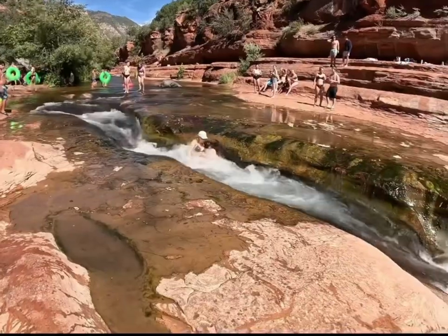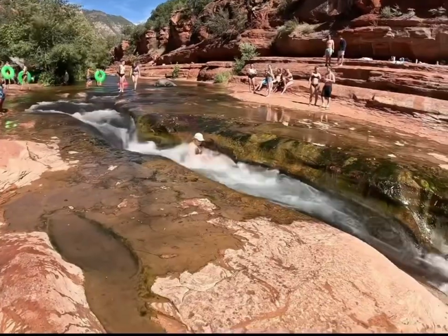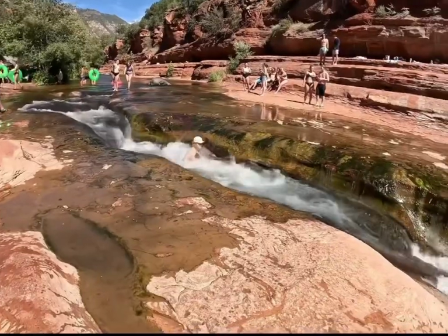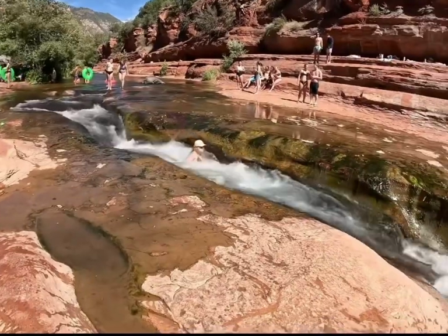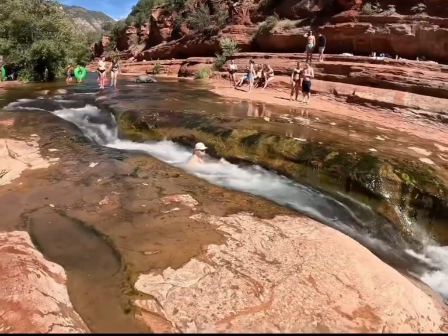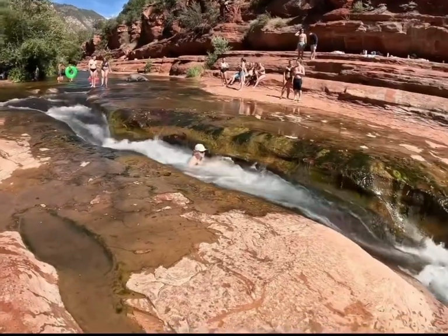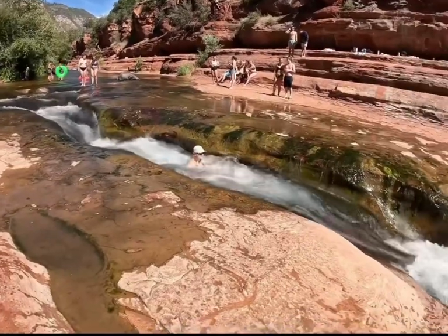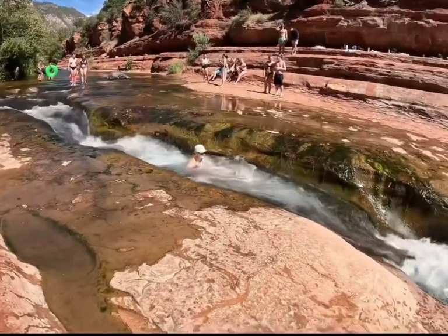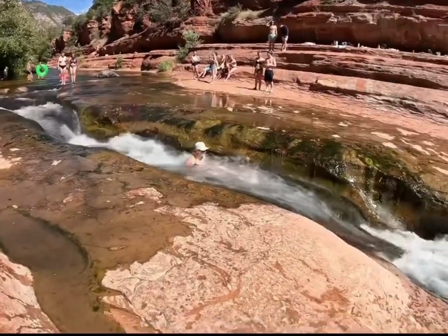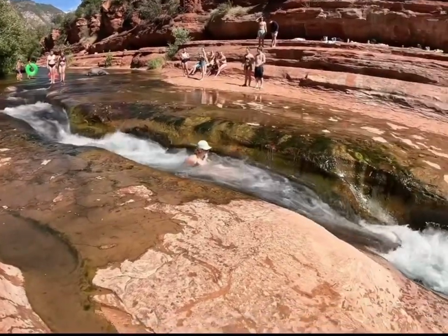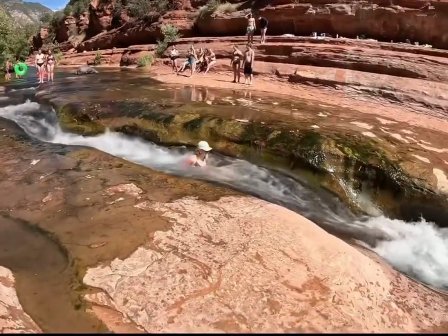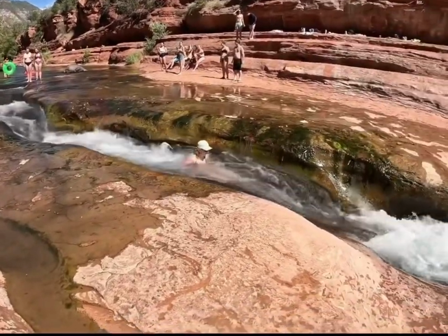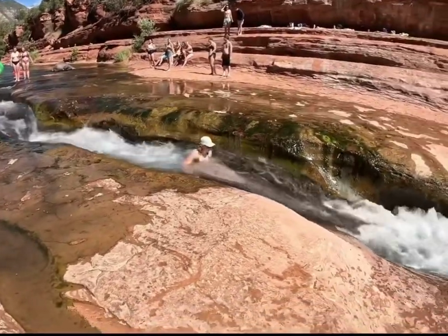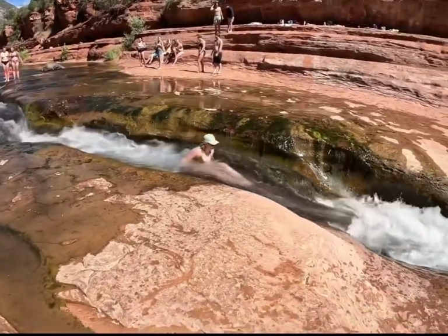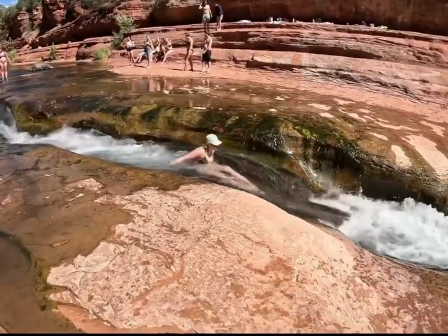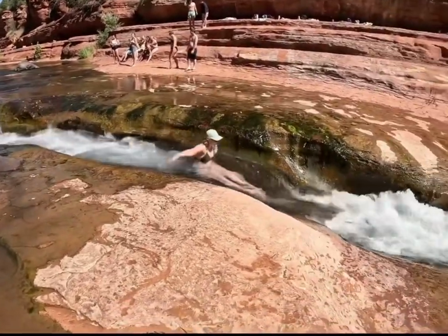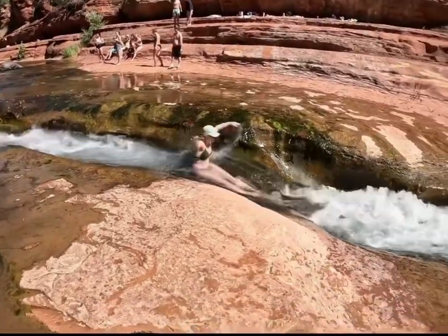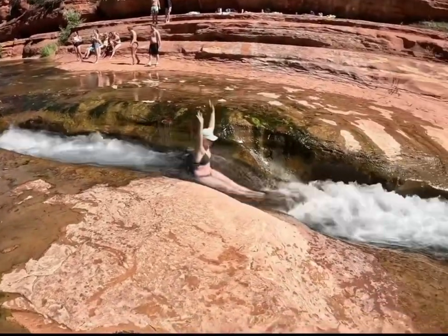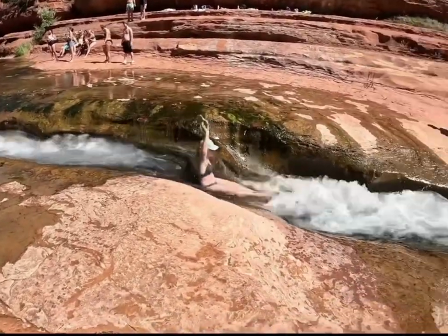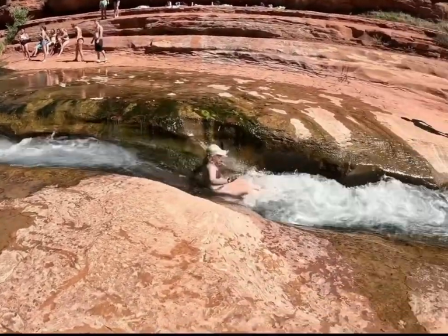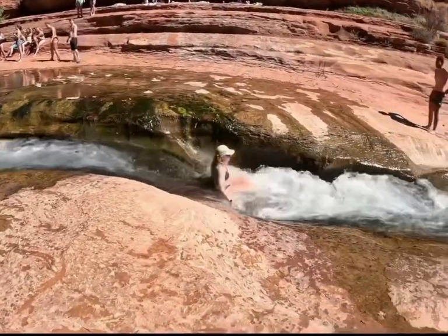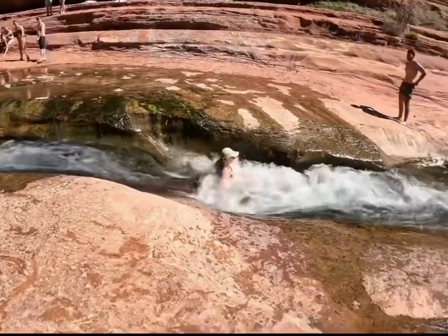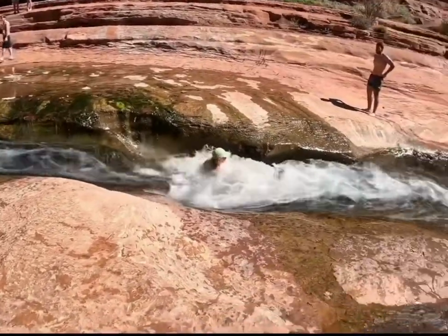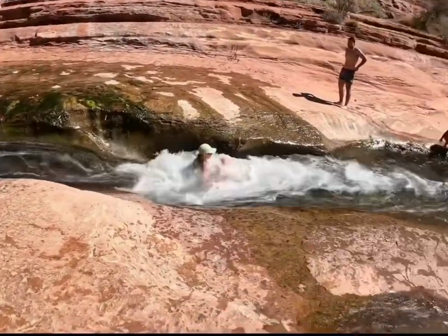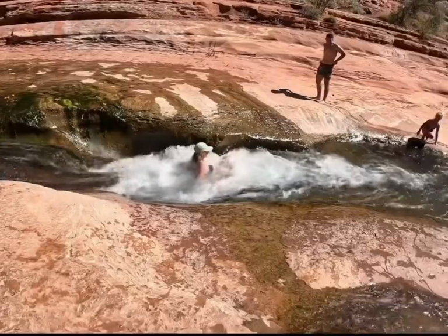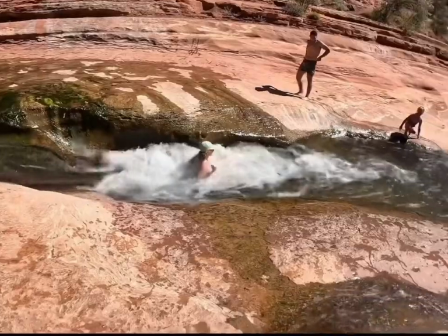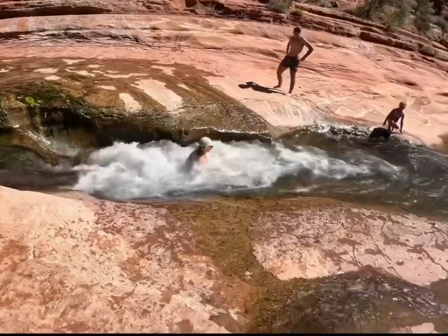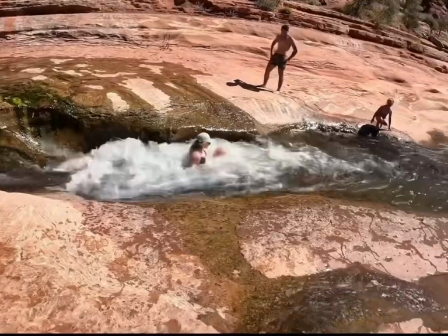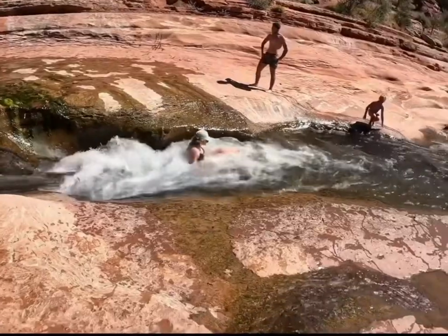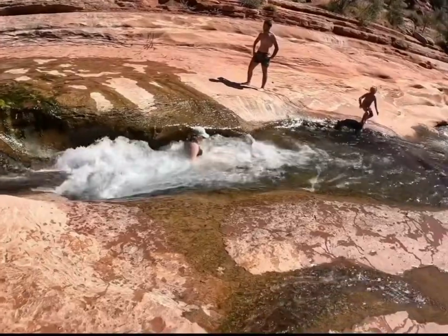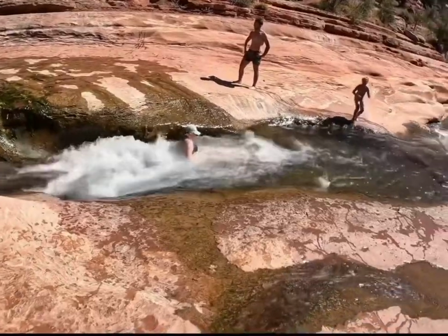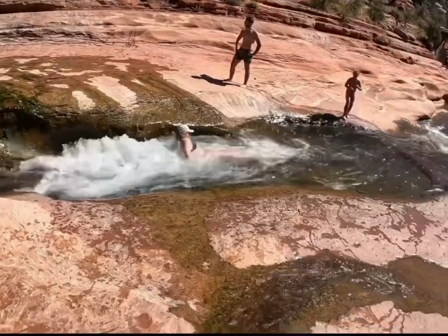In hindsight we should have brought water shoes. They'll help with traction on the slippery rocks and protect your feet when stepping on the river floor.